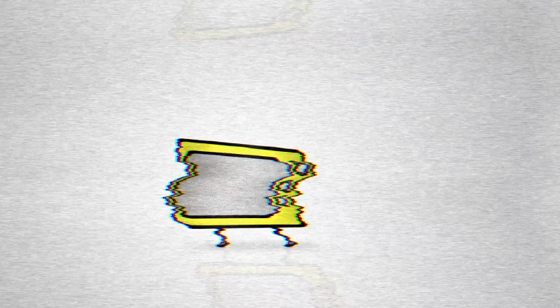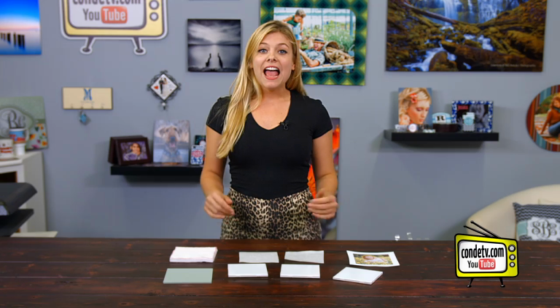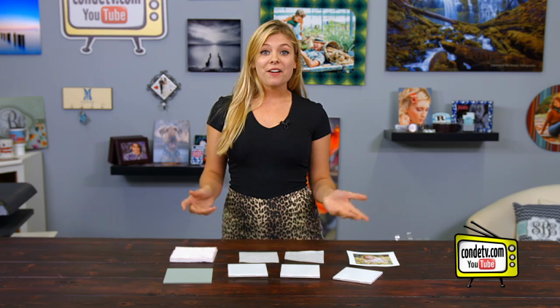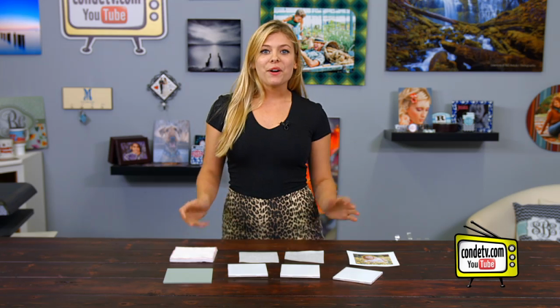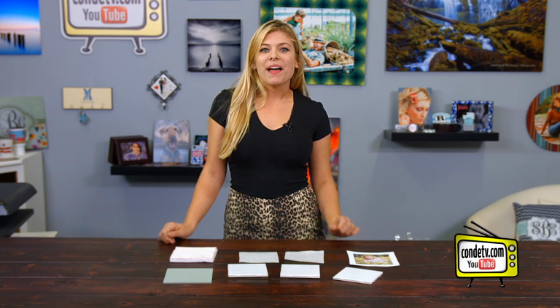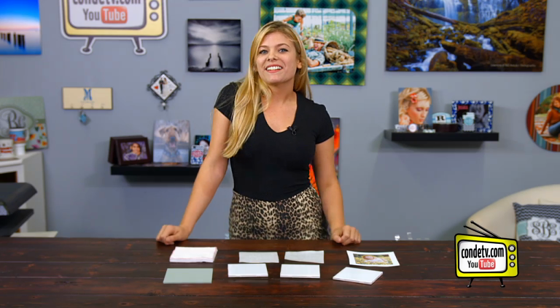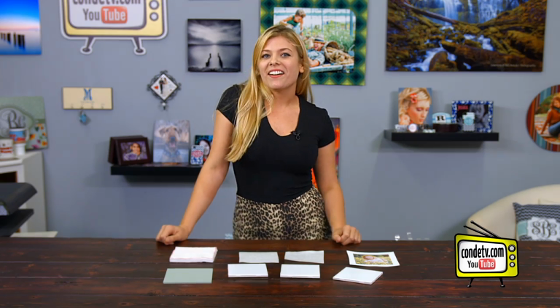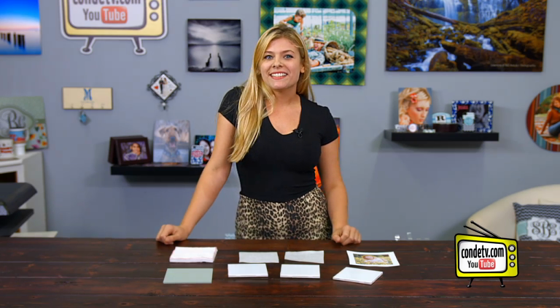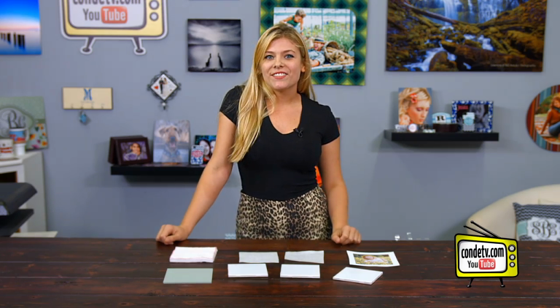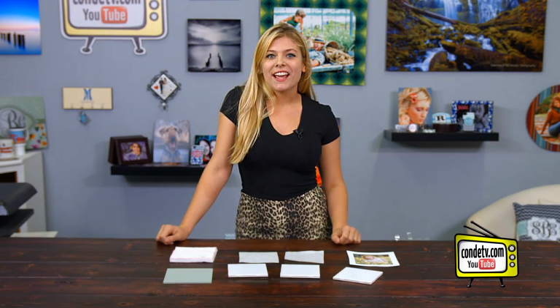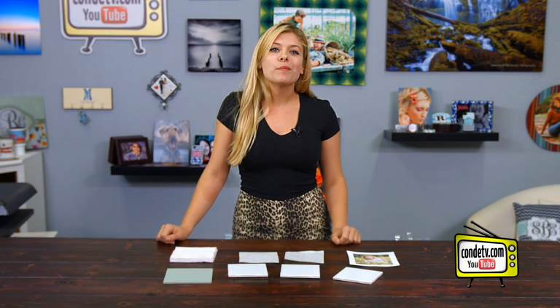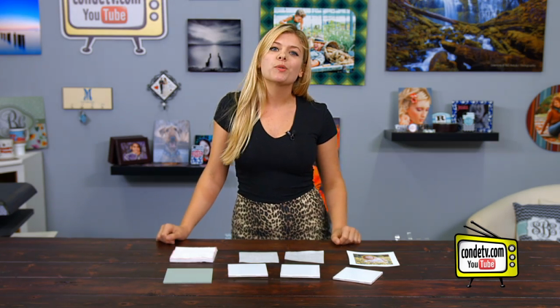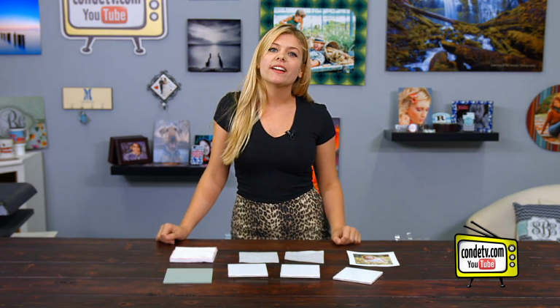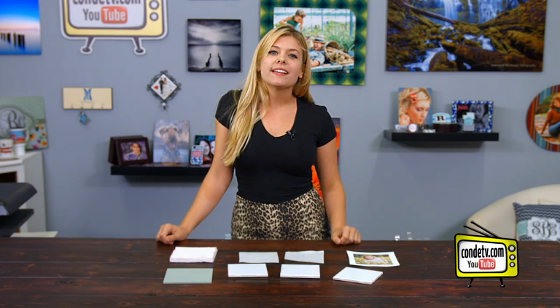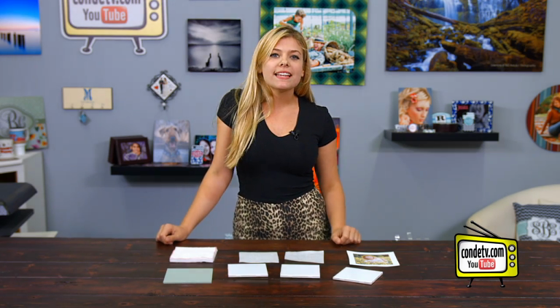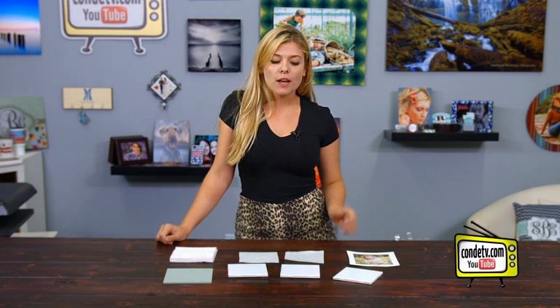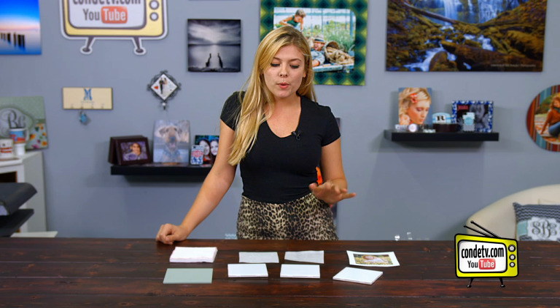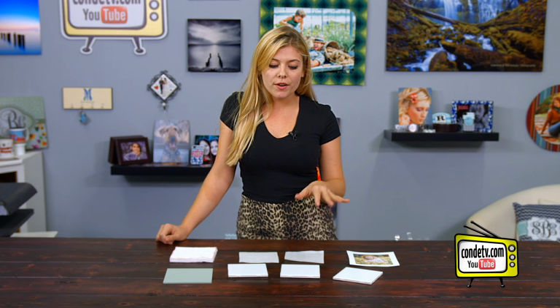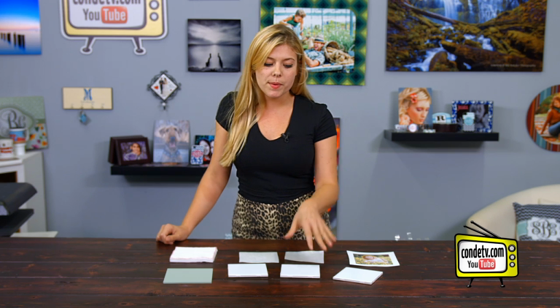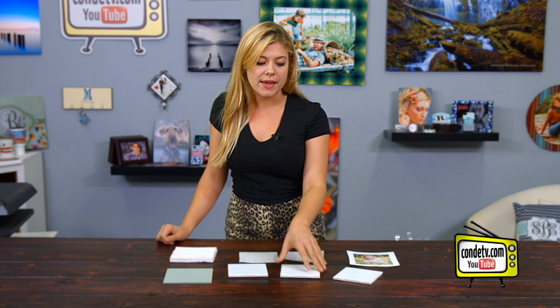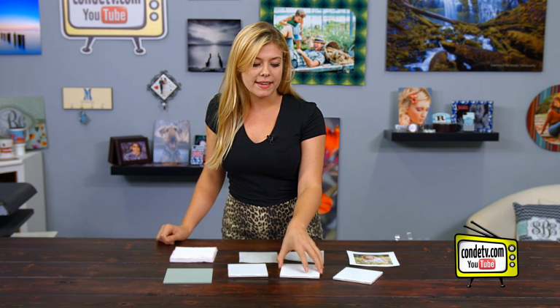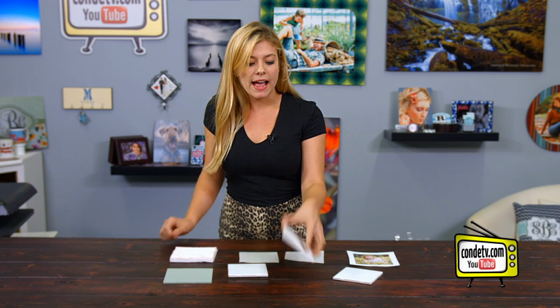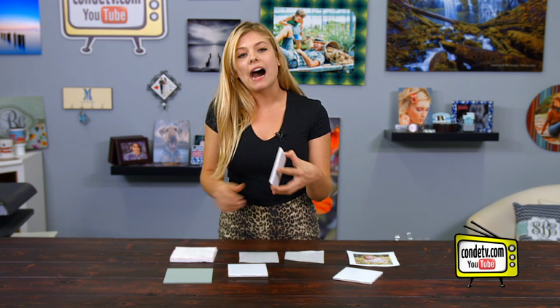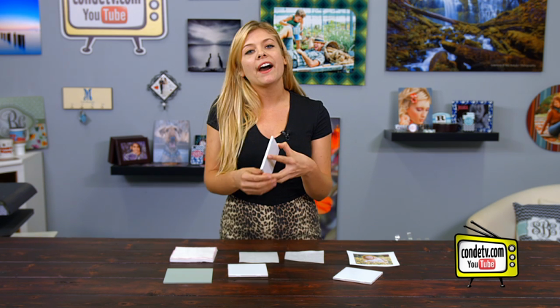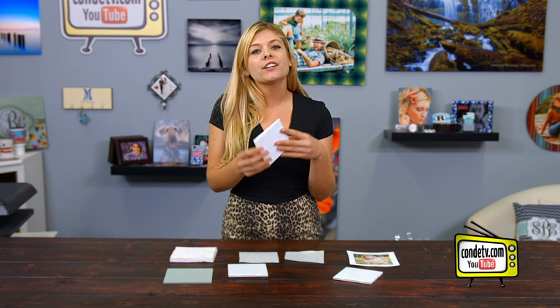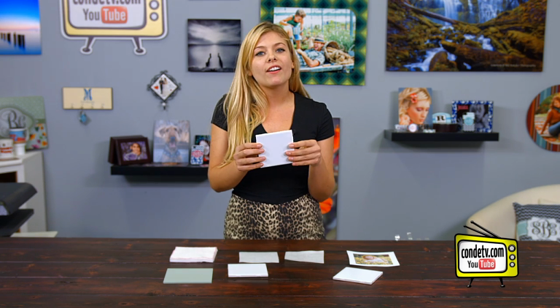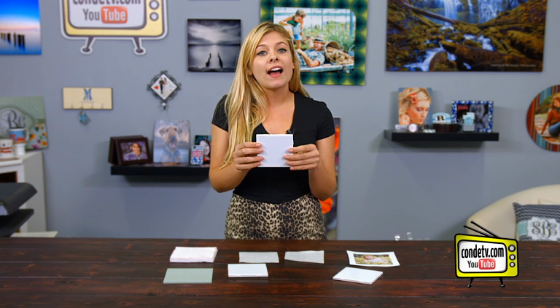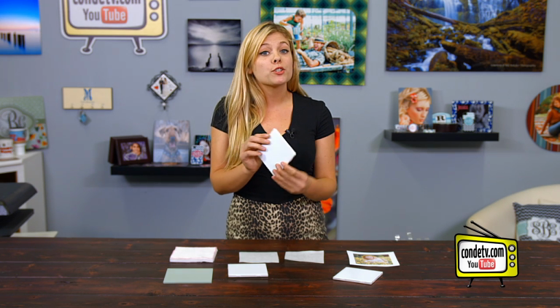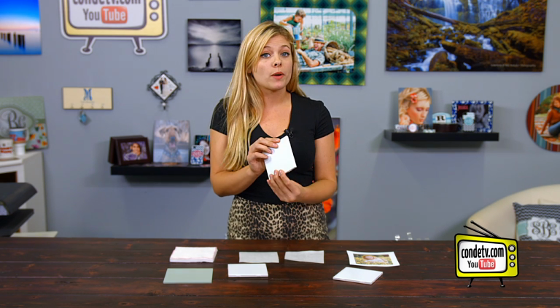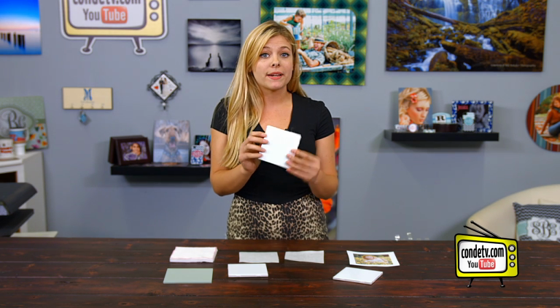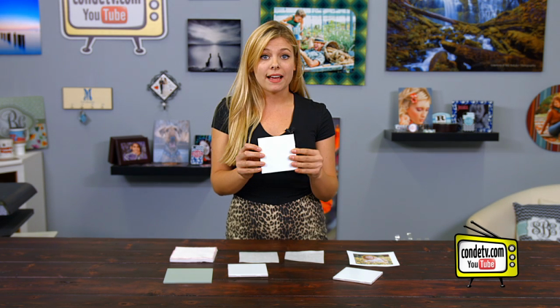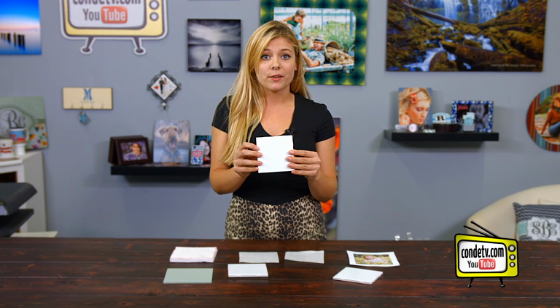Welcome back to Condi TV. I'm Tori, and today we're going to be making iron clad ceramic tiles.